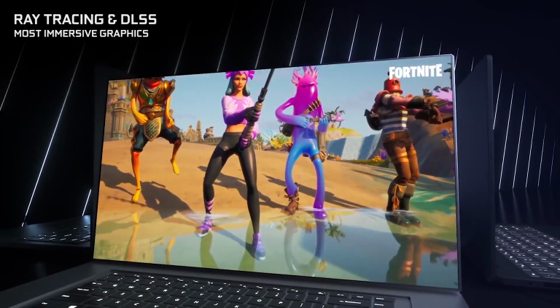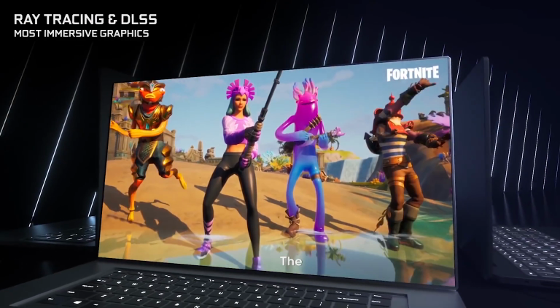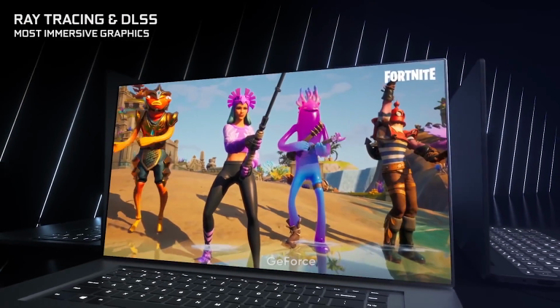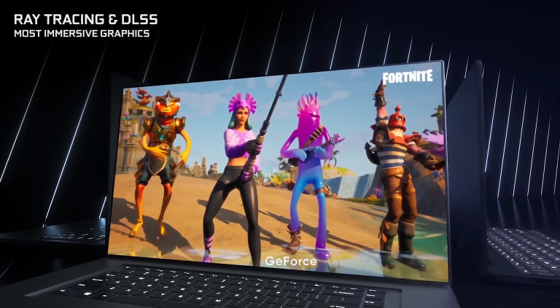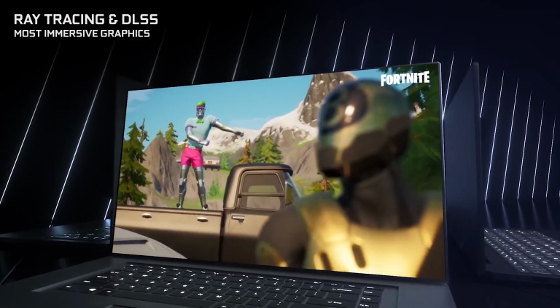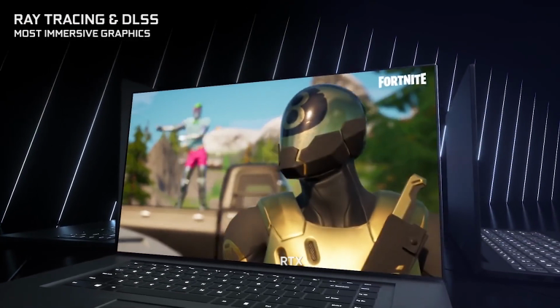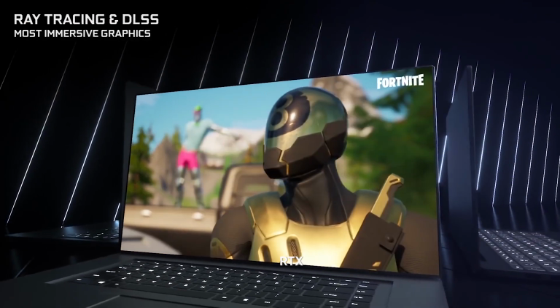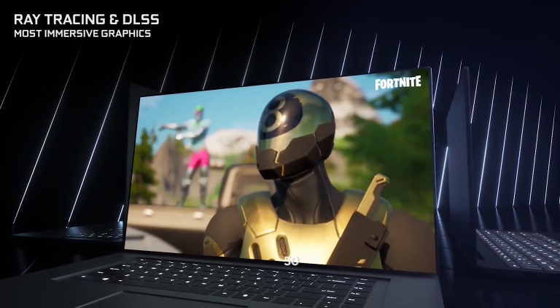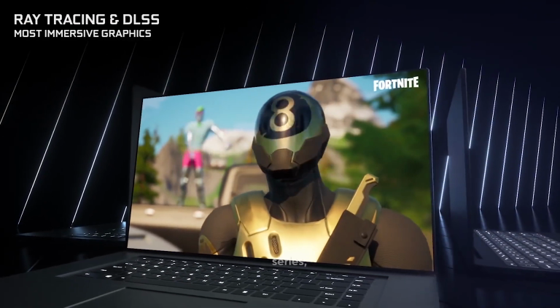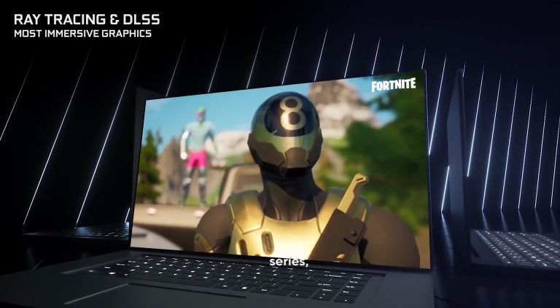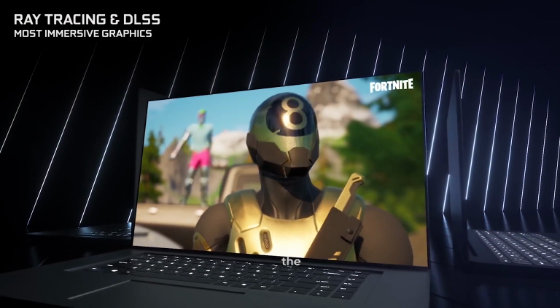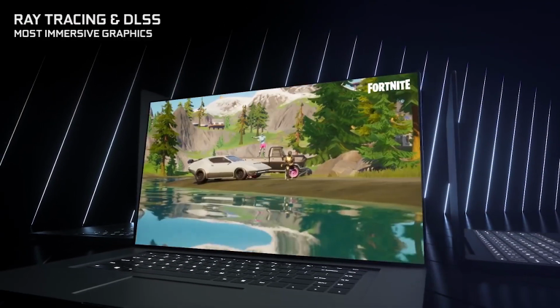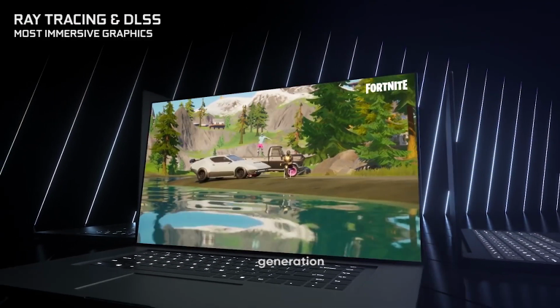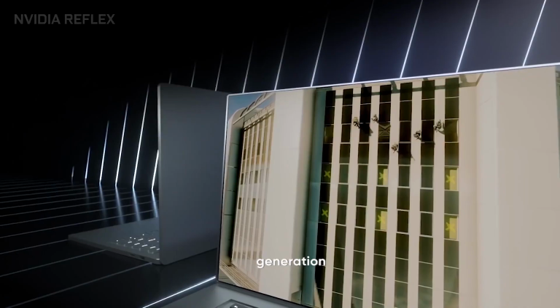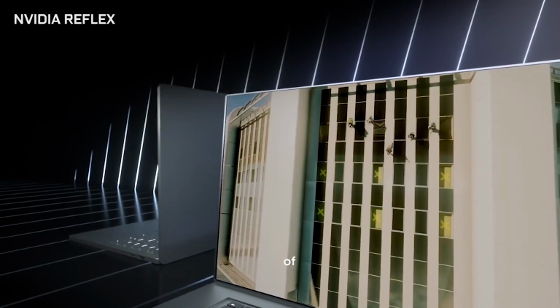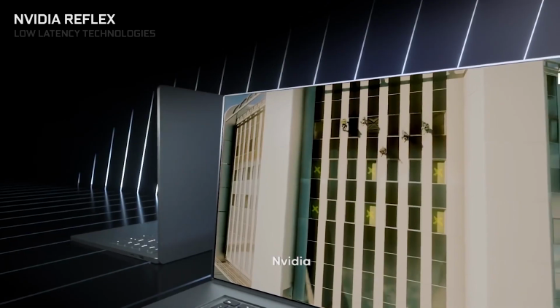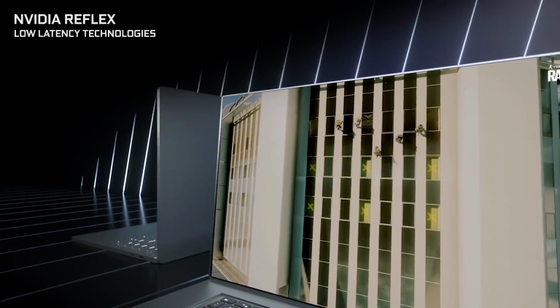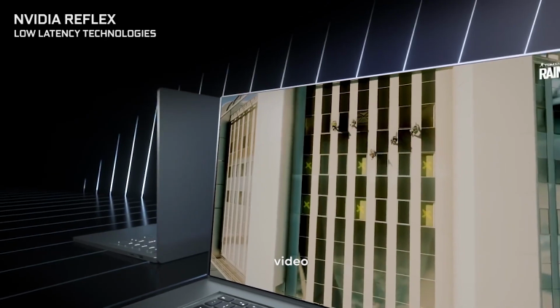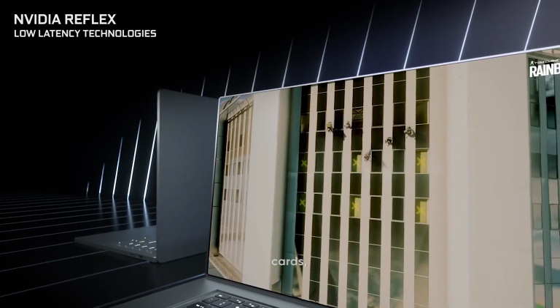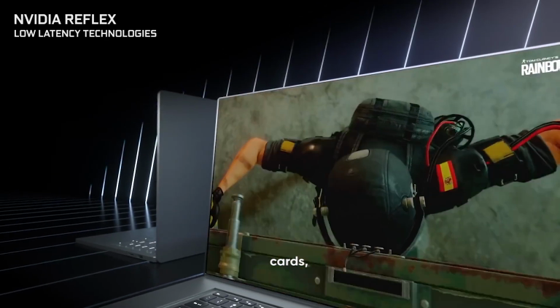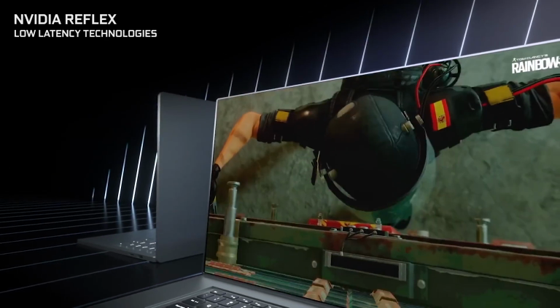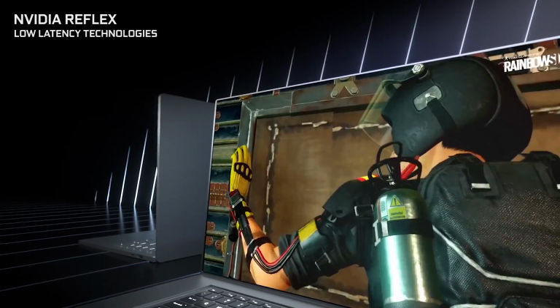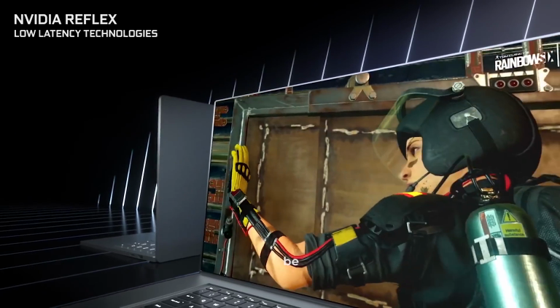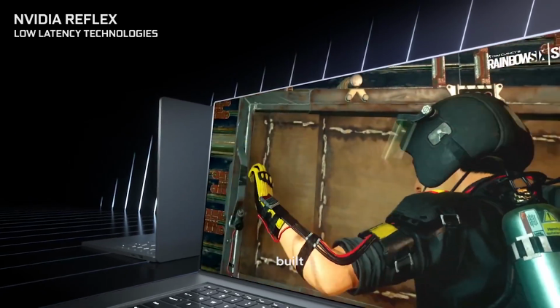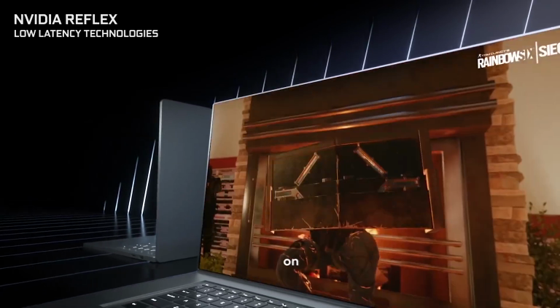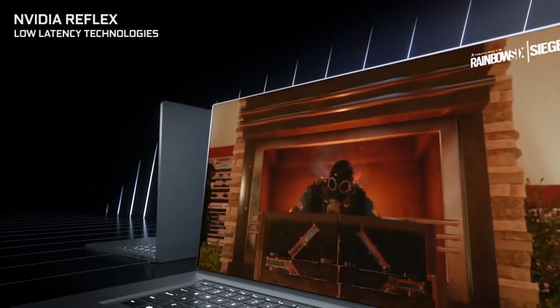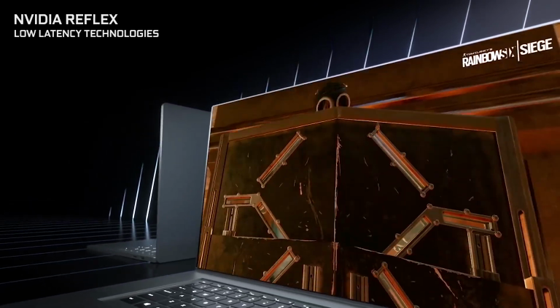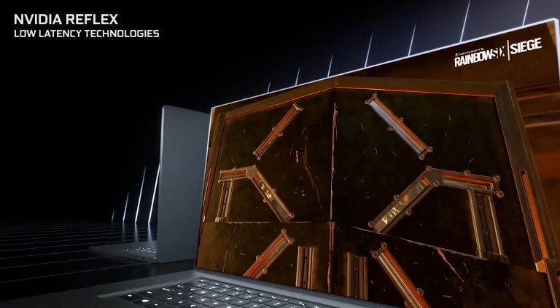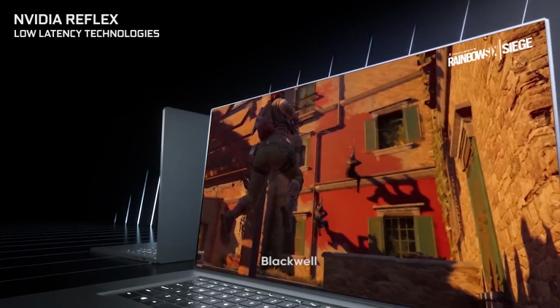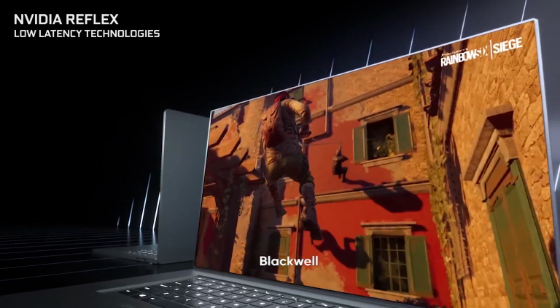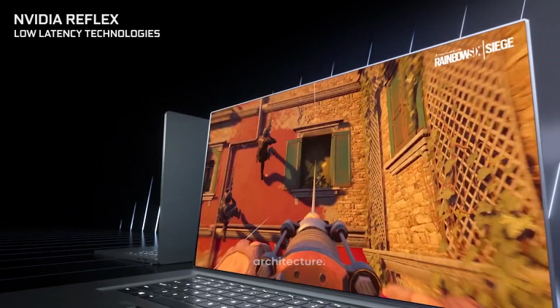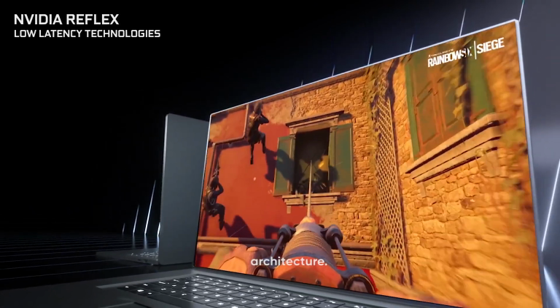Let's dive into the future of graphics cards with NVIDIA's upcoming GeForce RTX 50 series. The GeForce RTX 50 series, the next generation of NVIDIA video cards, is set to be built on the brand new Blackwell architecture.